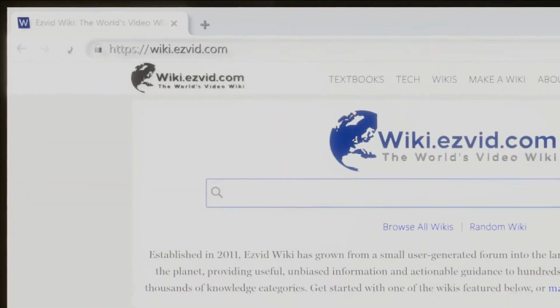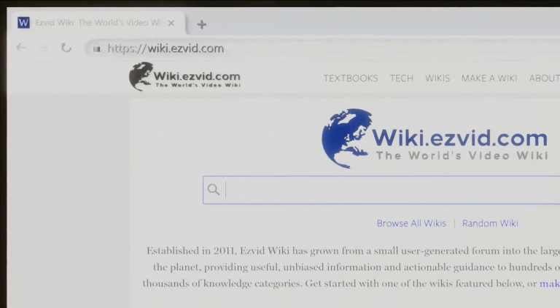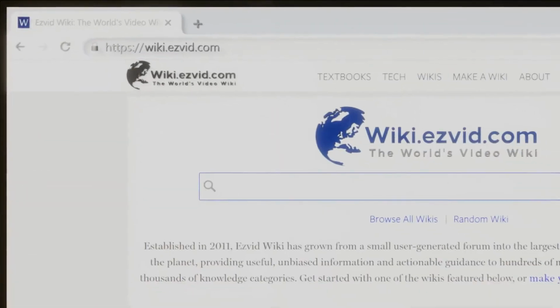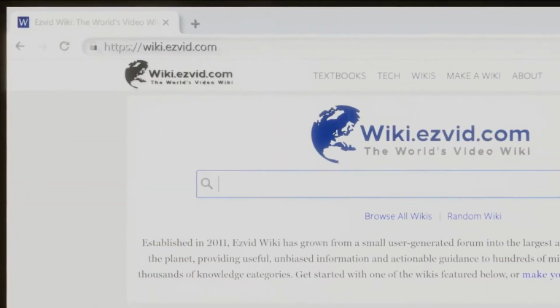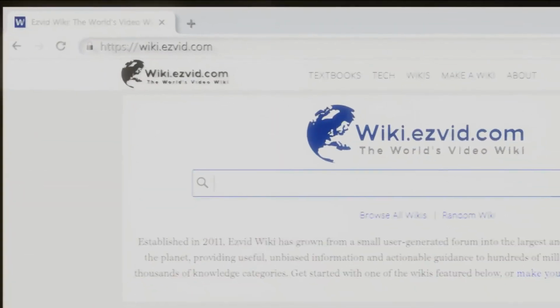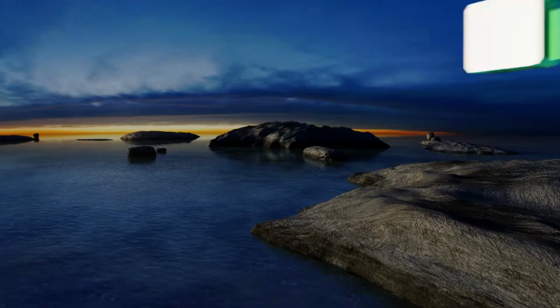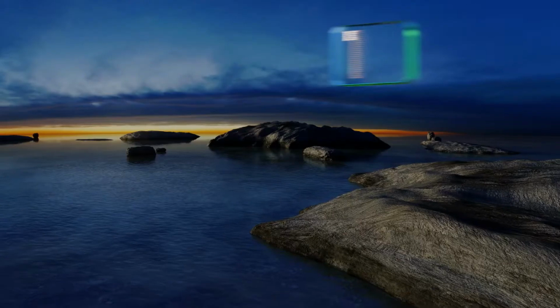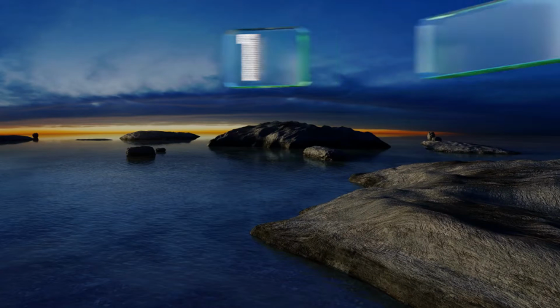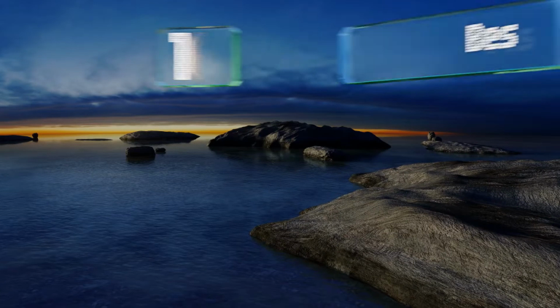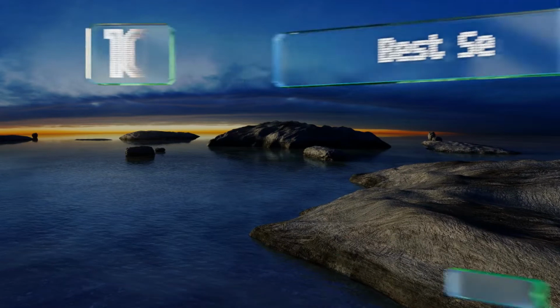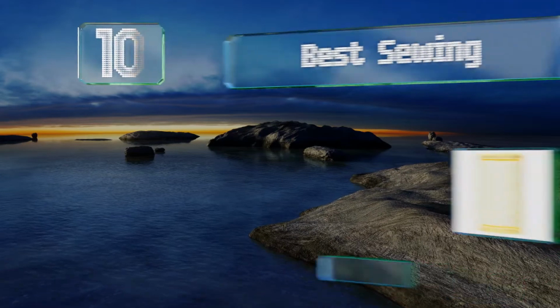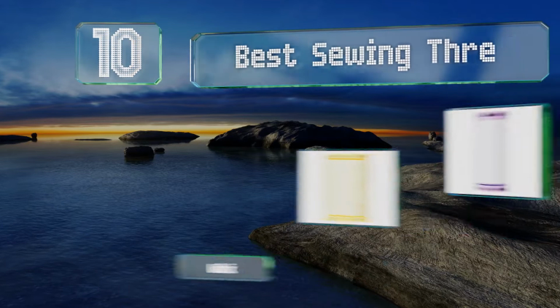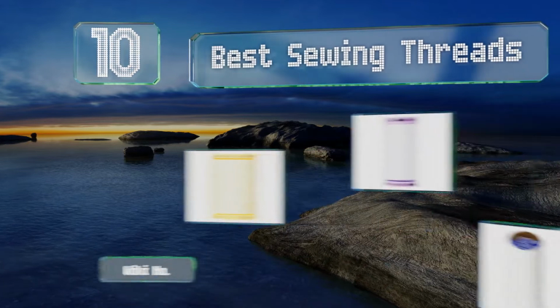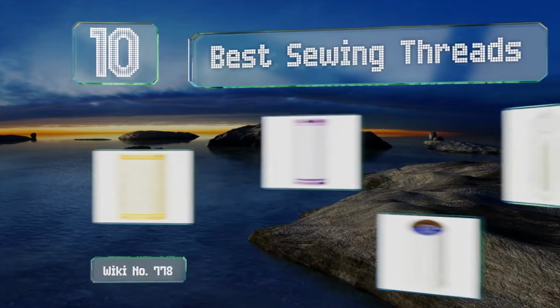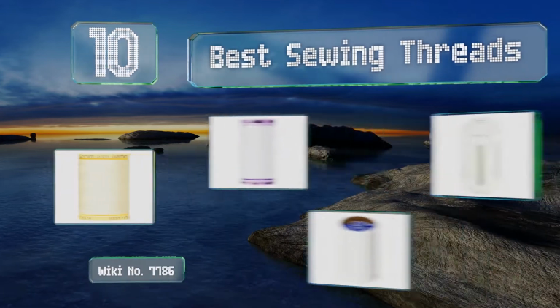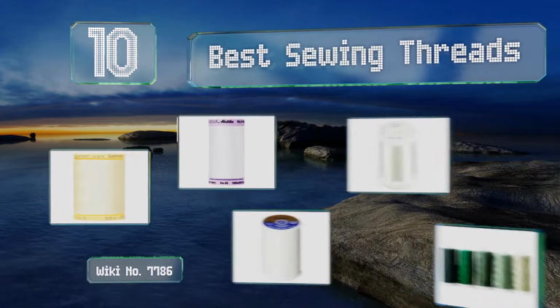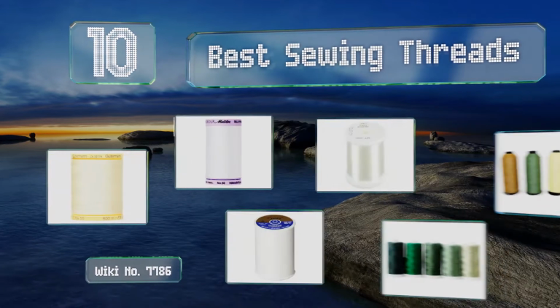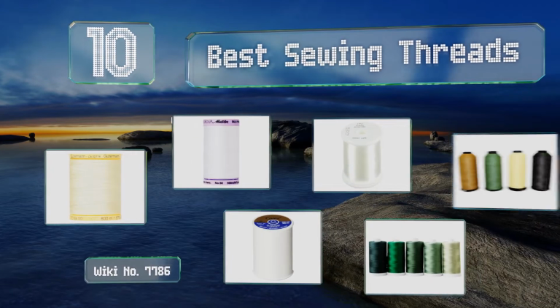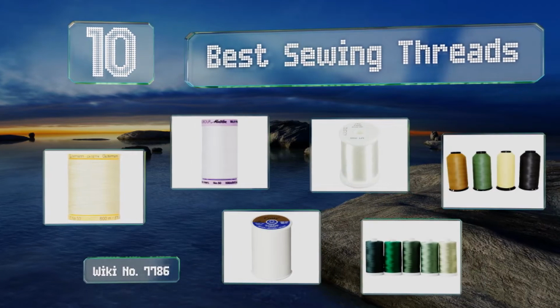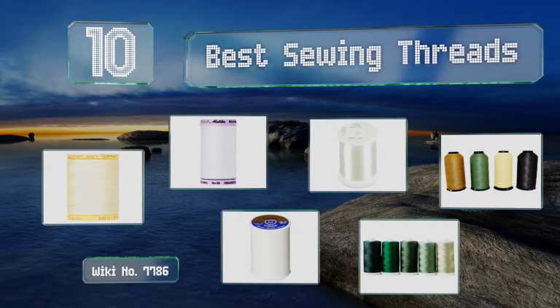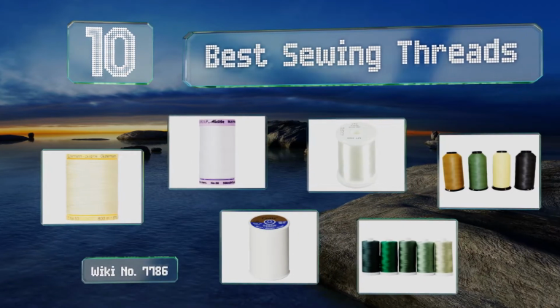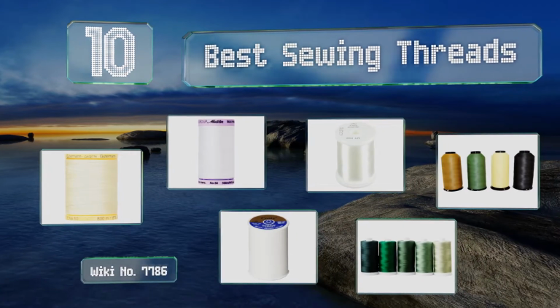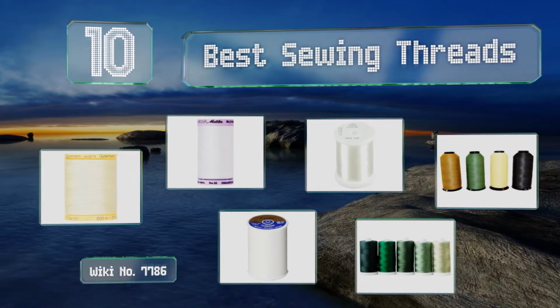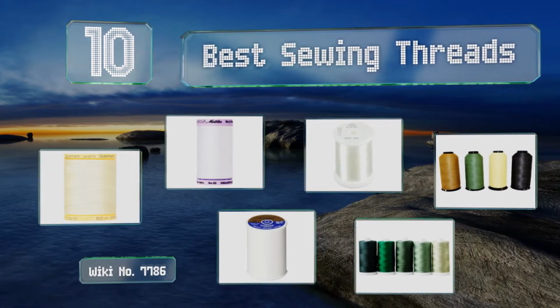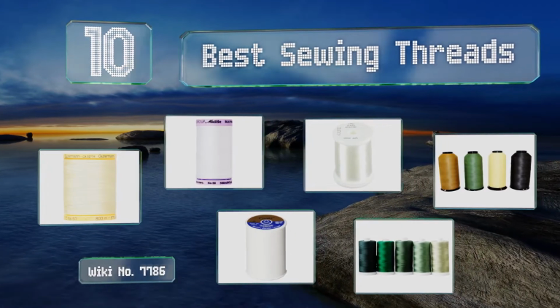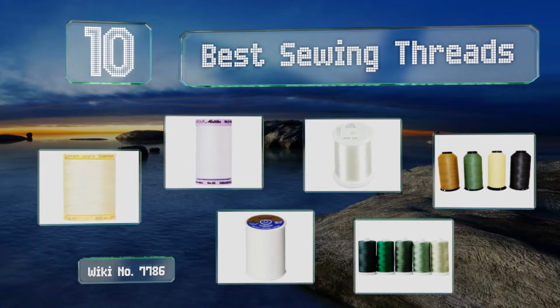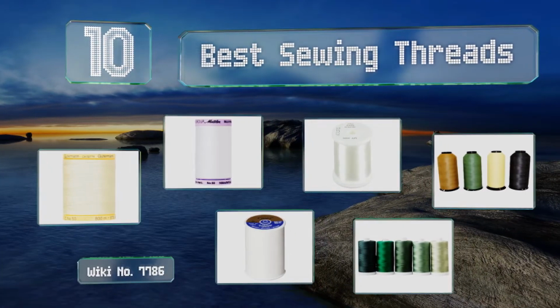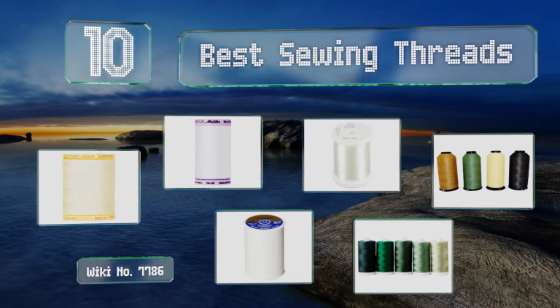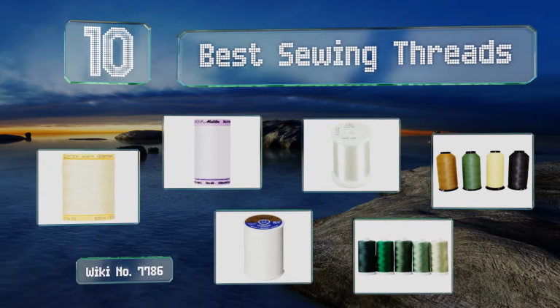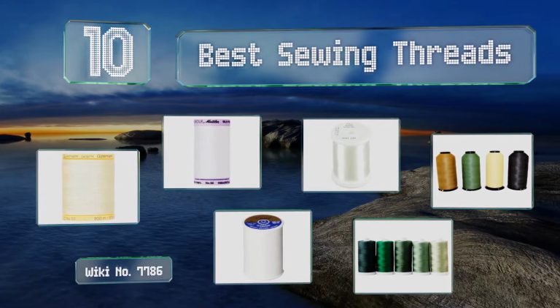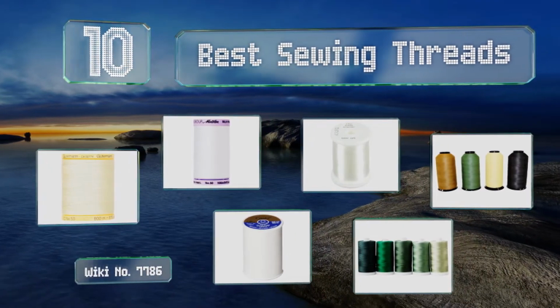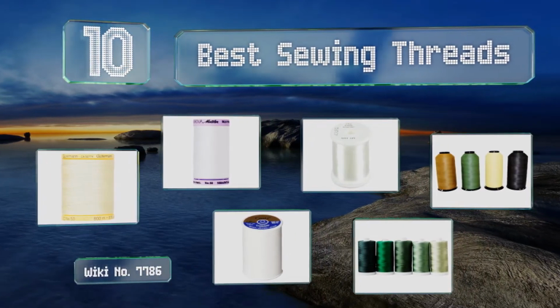EasyVid presents the 10 best sewing threads. Let's get started with the list.